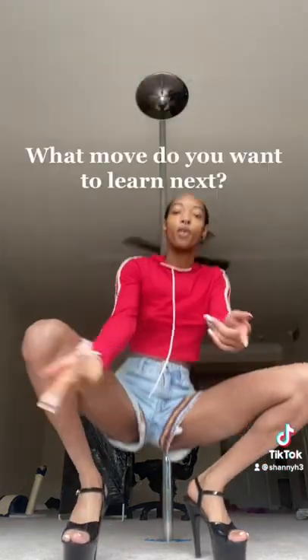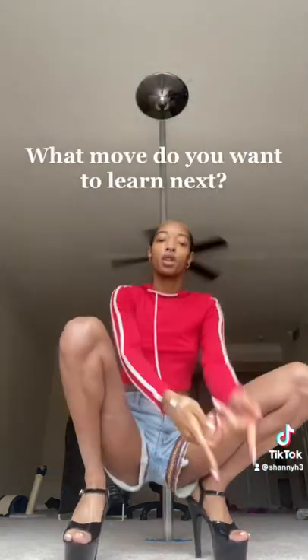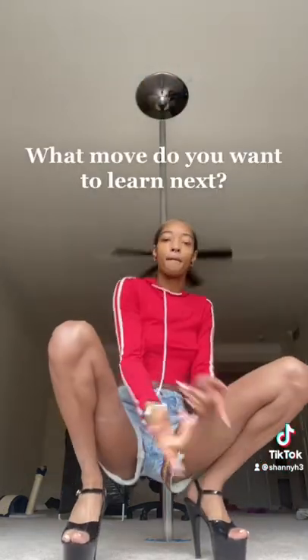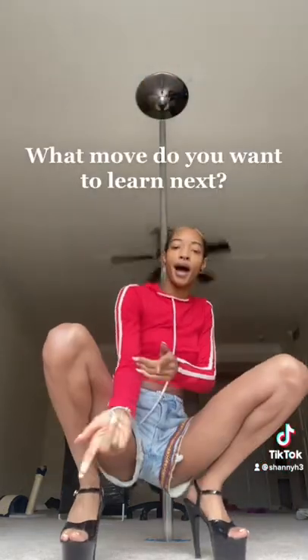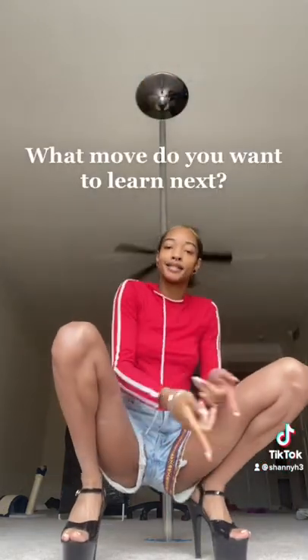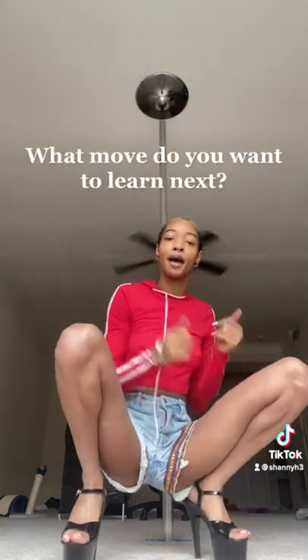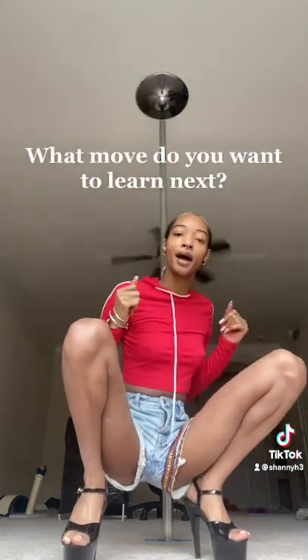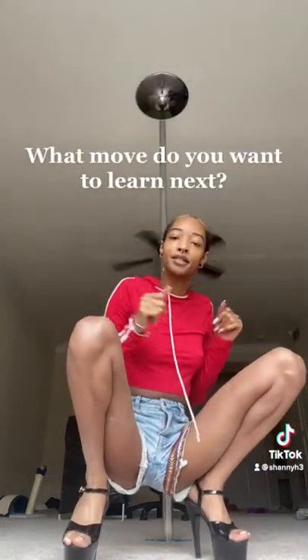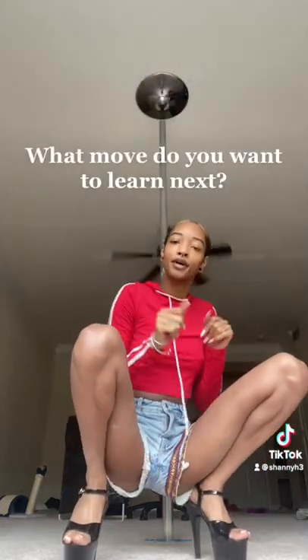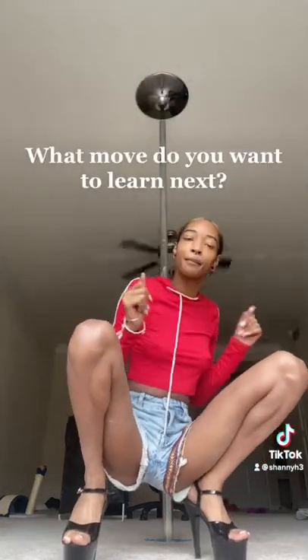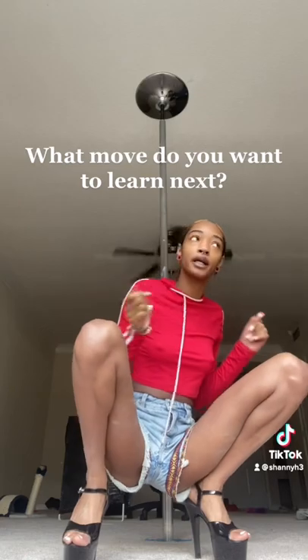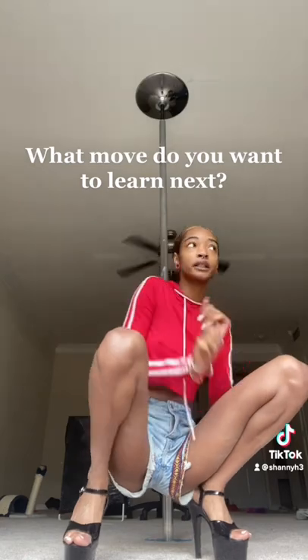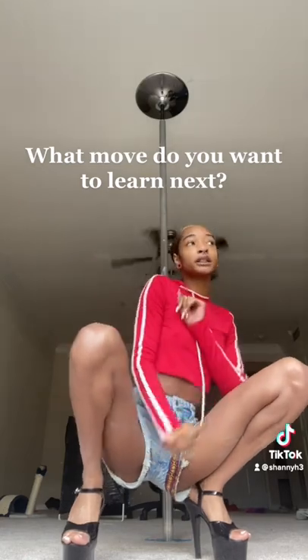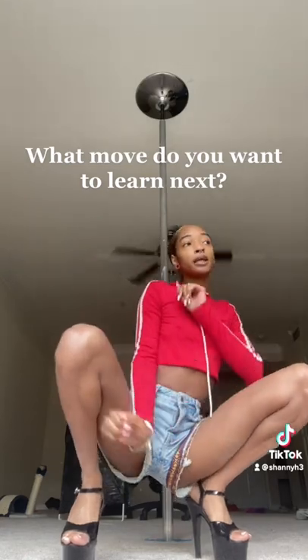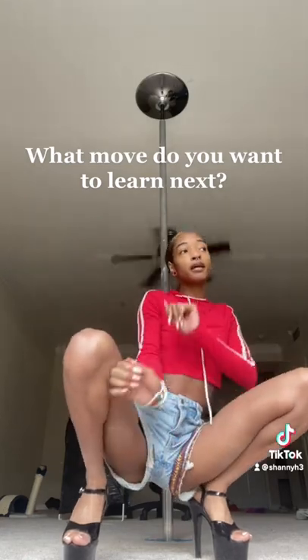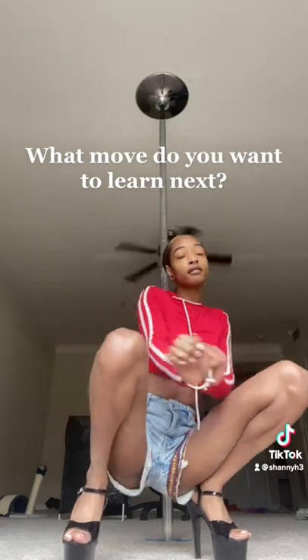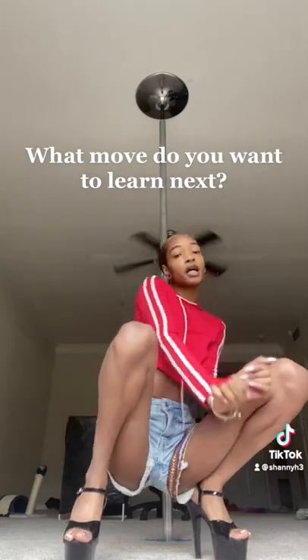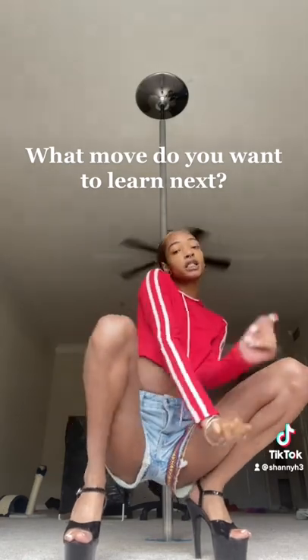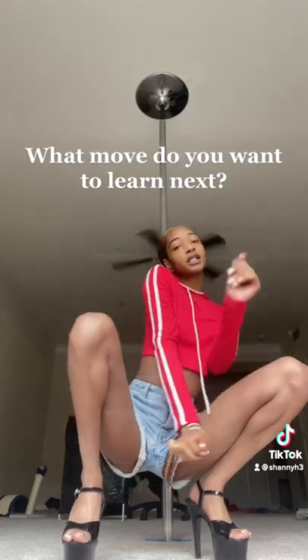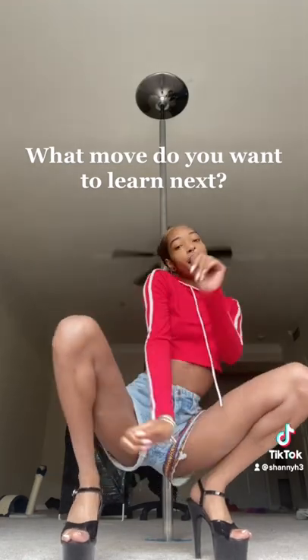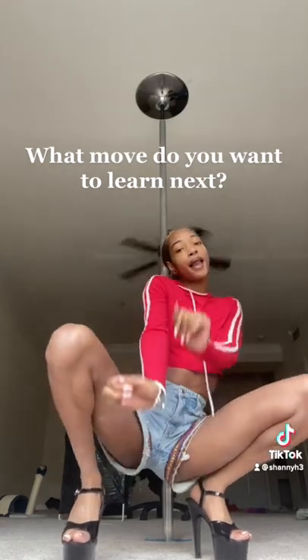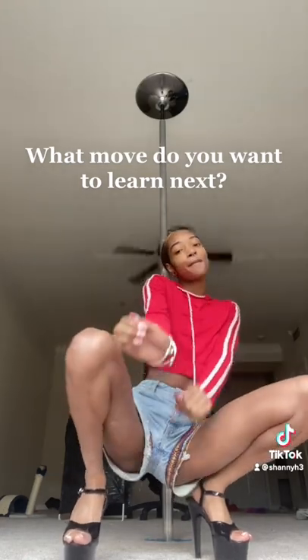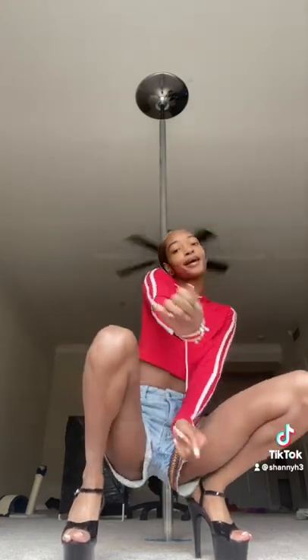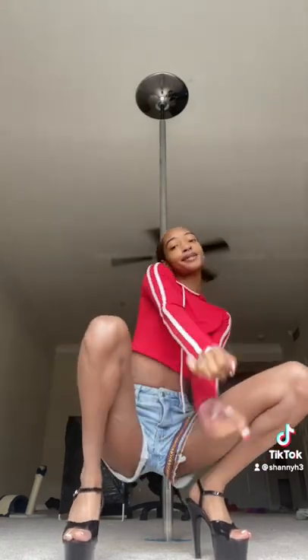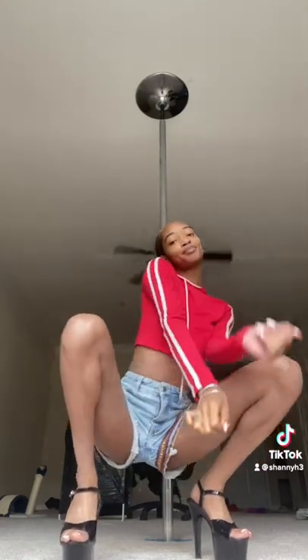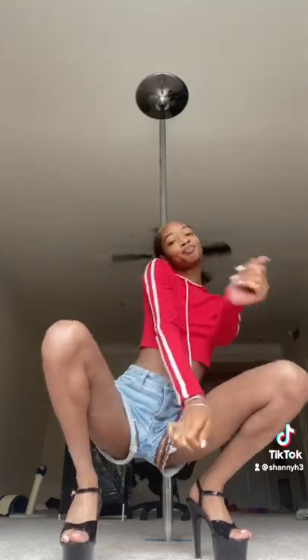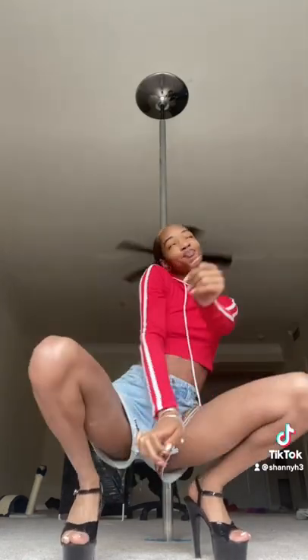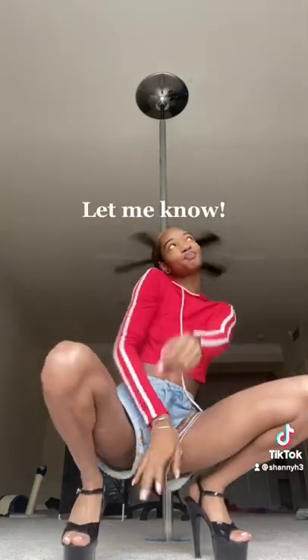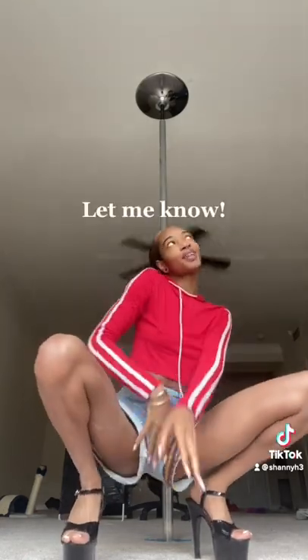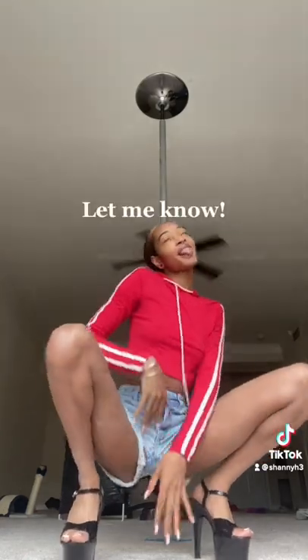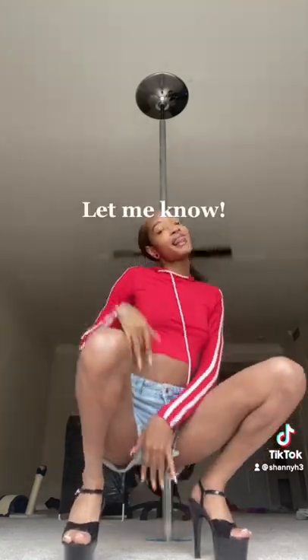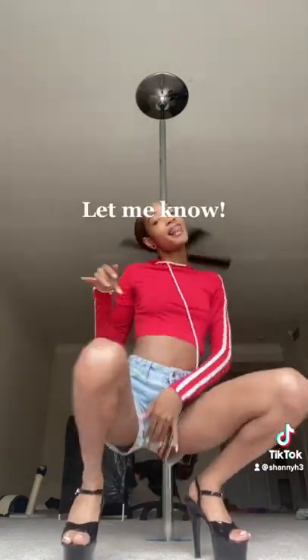What move do you want to learn next? Let me know.